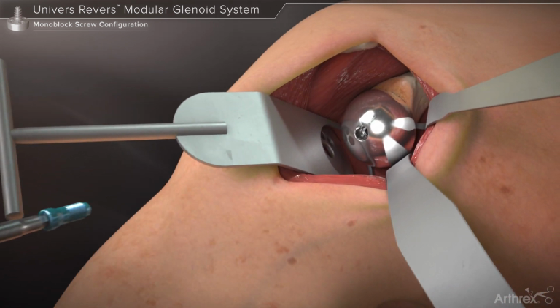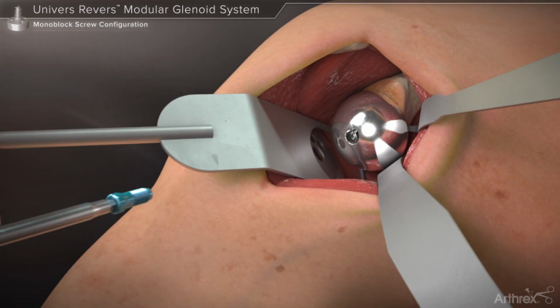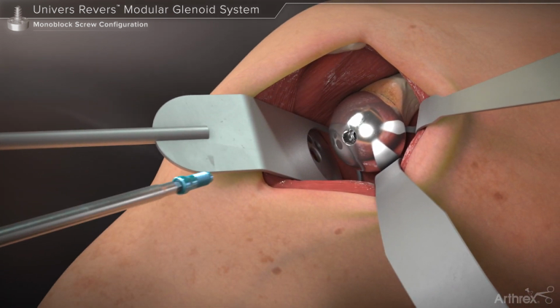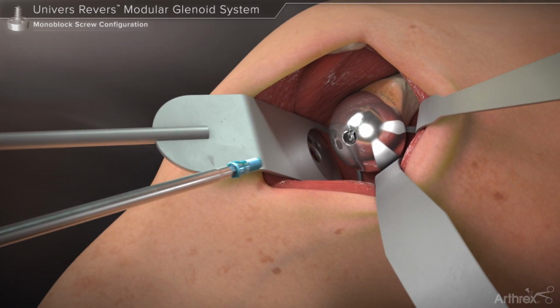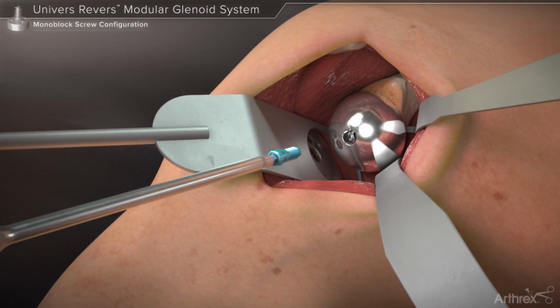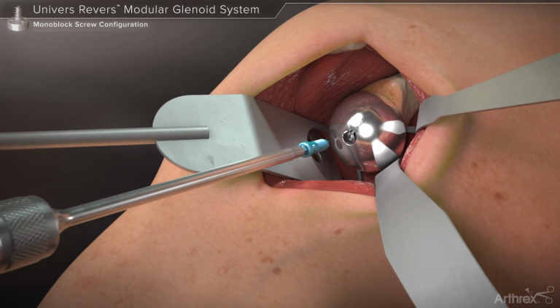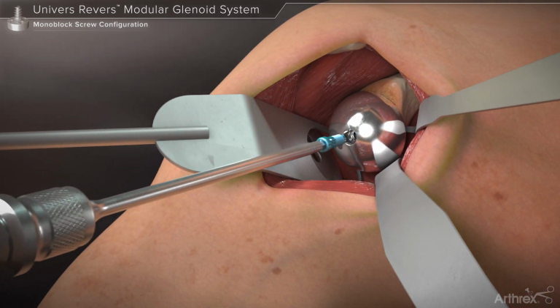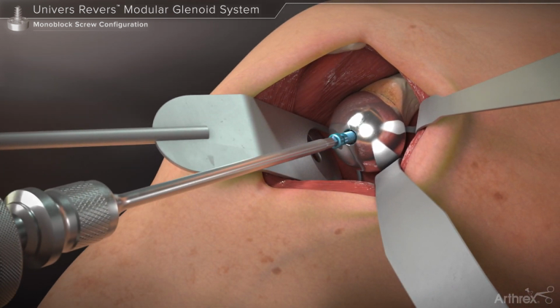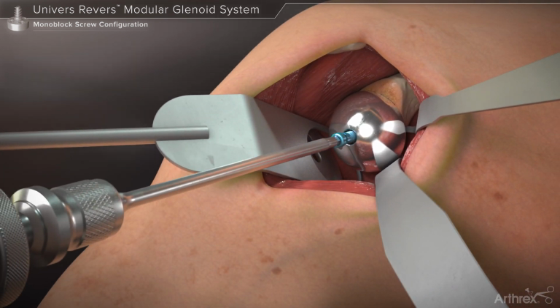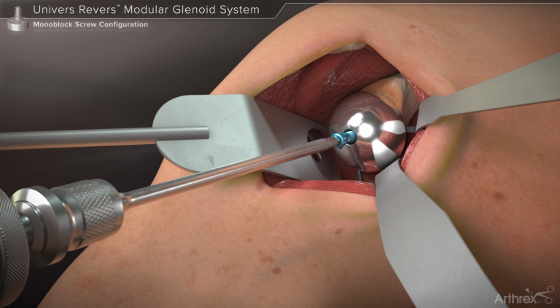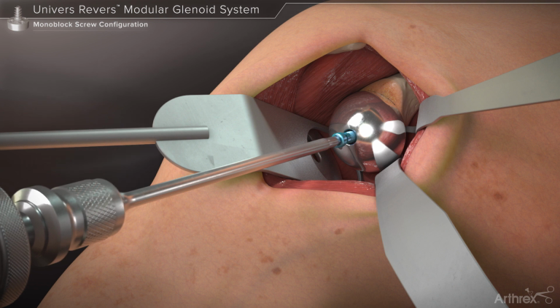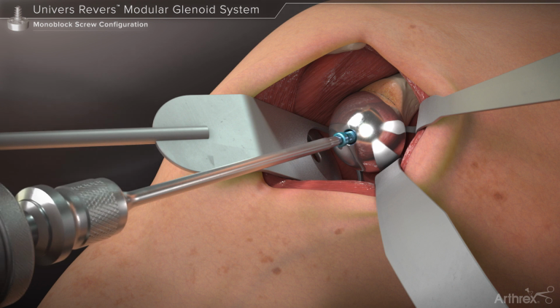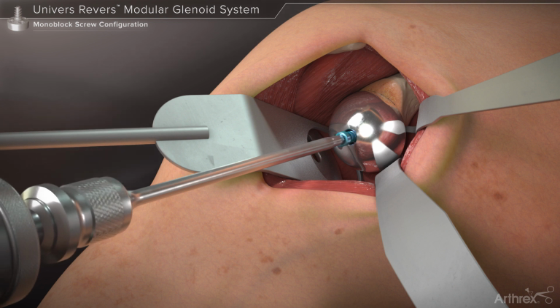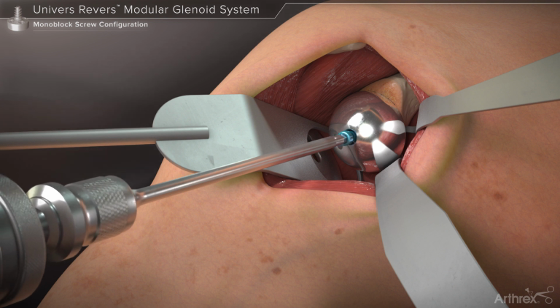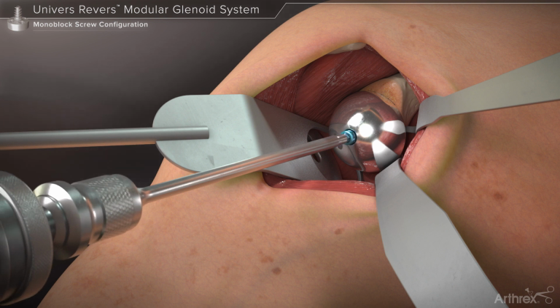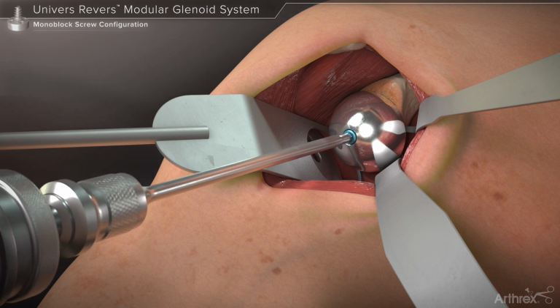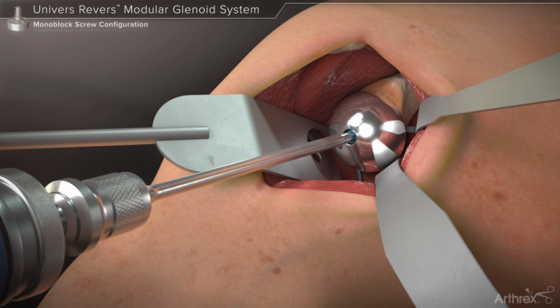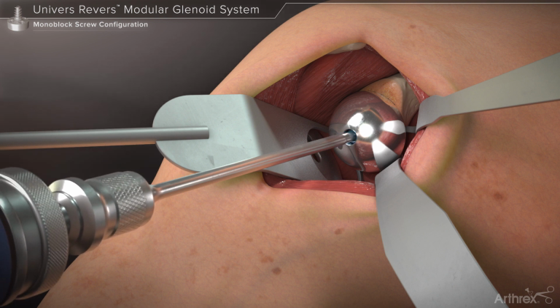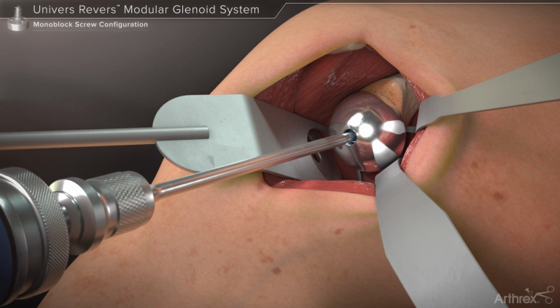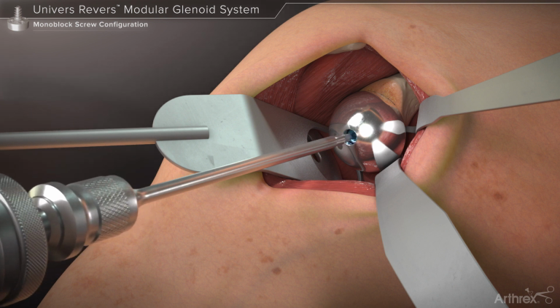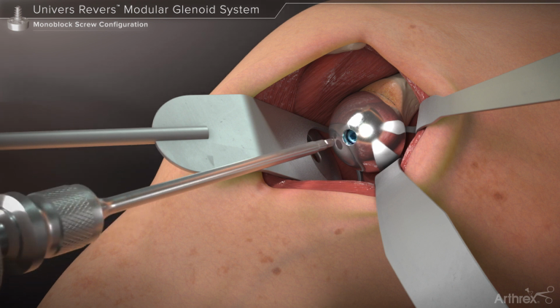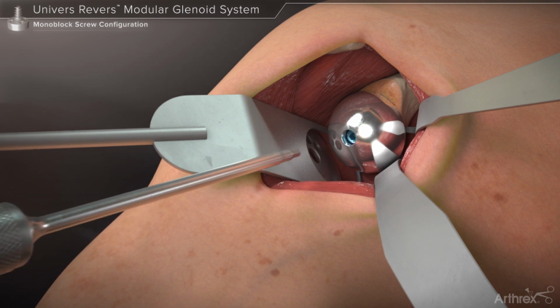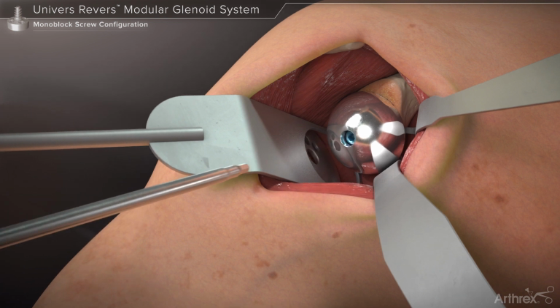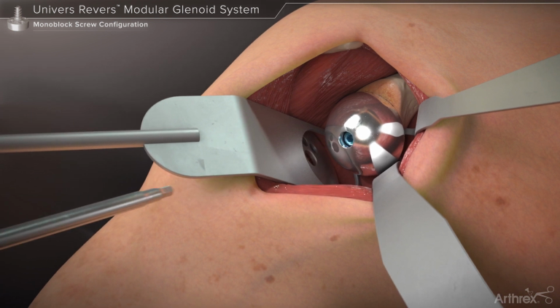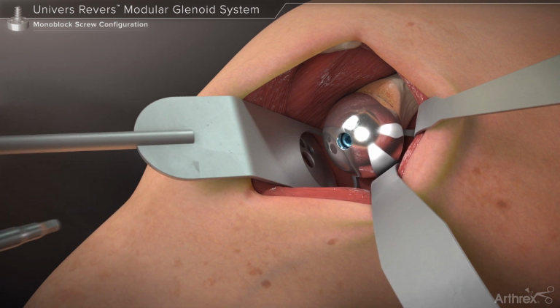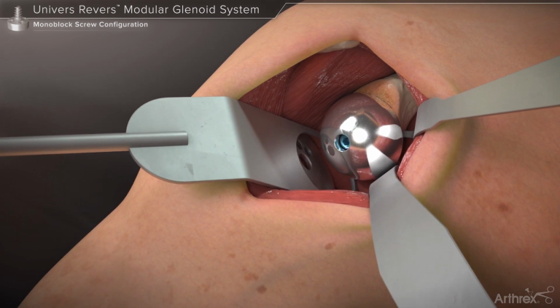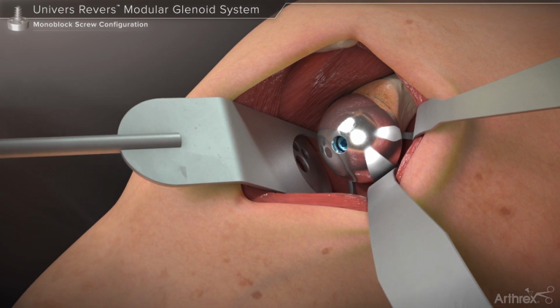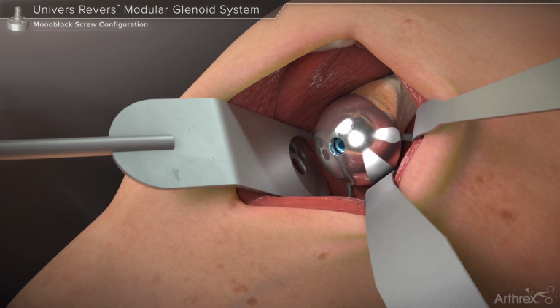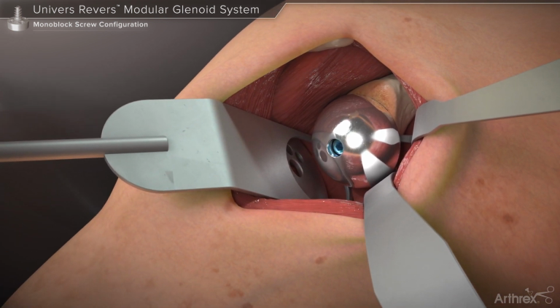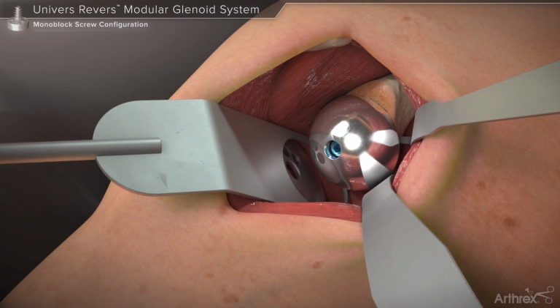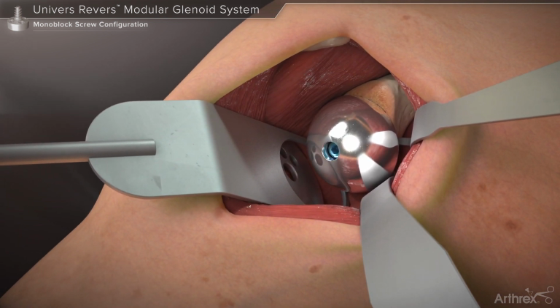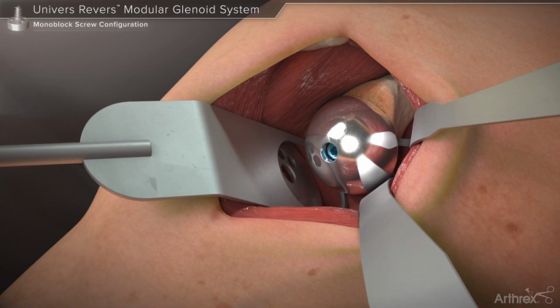Finally, the glenosphere locking screw is inserted through the threaded hole within the glenosphere and seated fully using the hex driver.